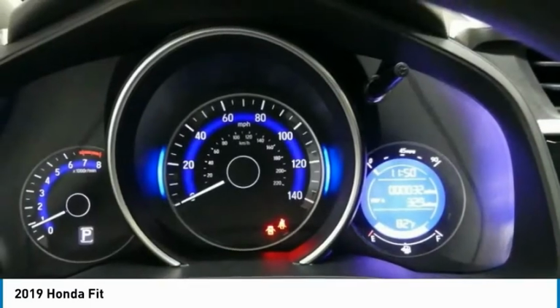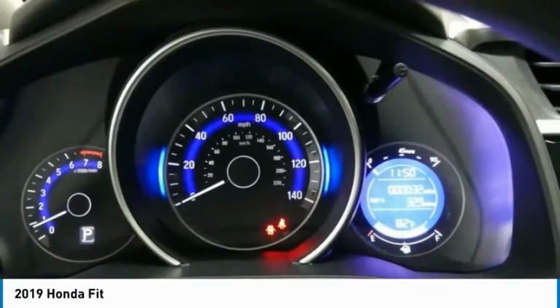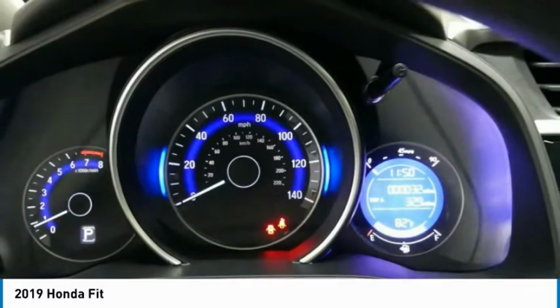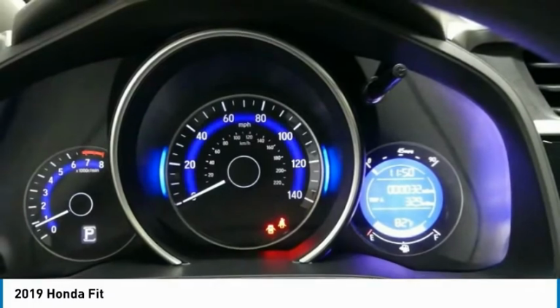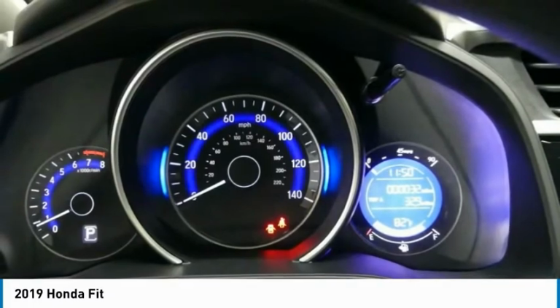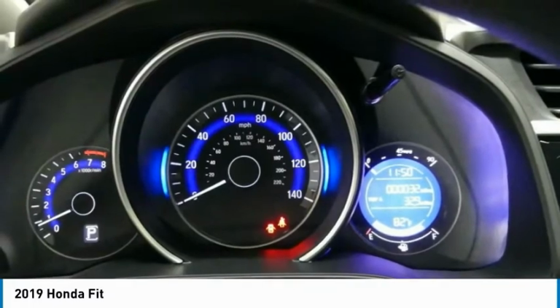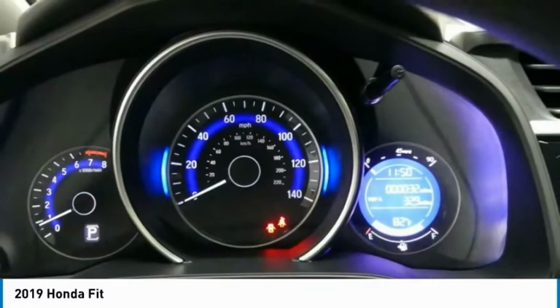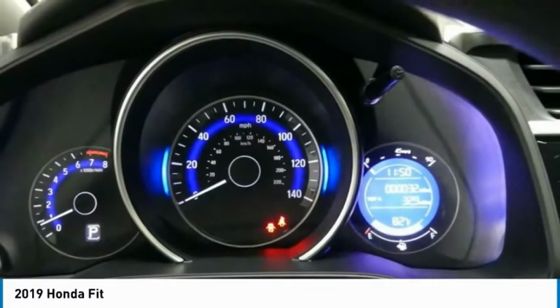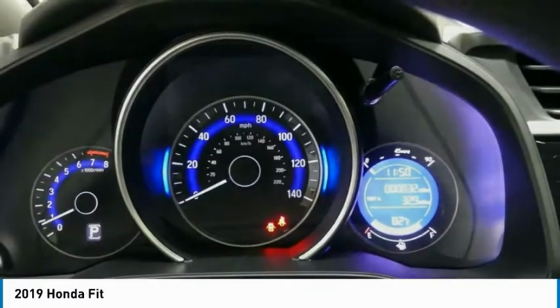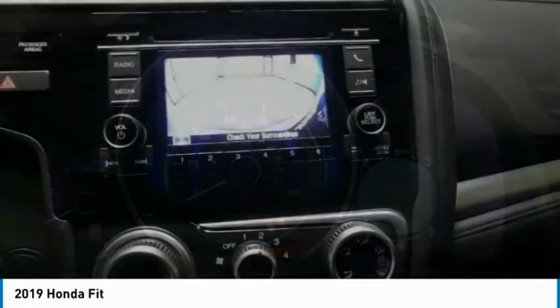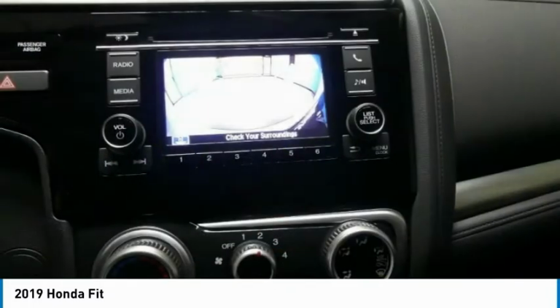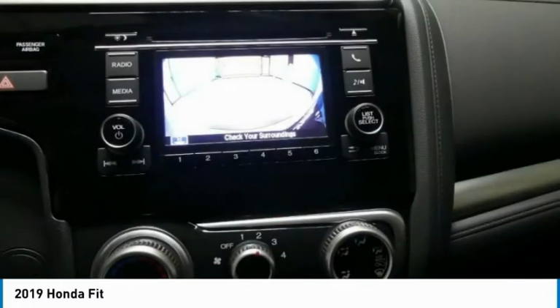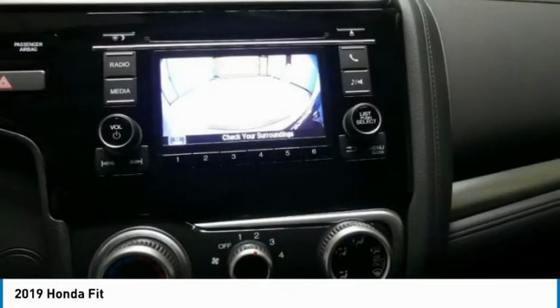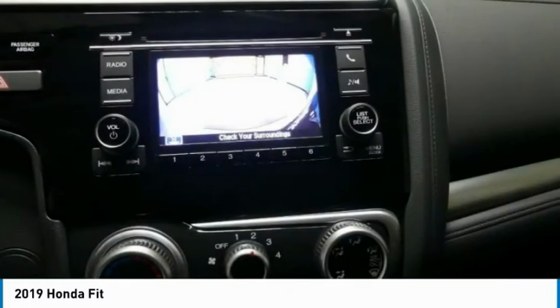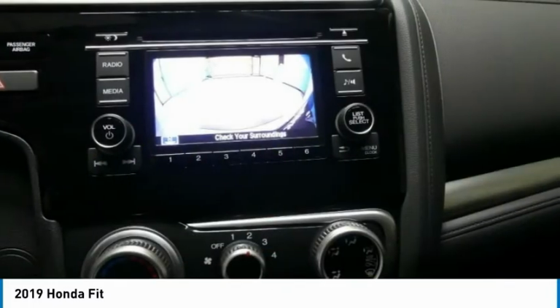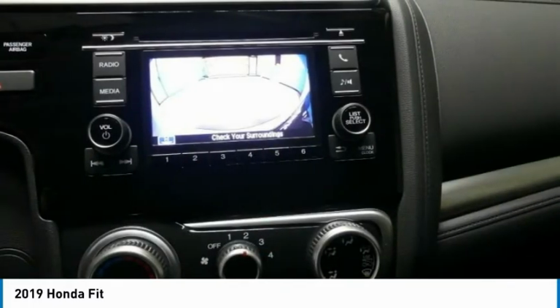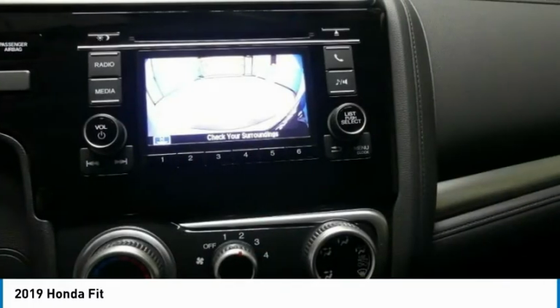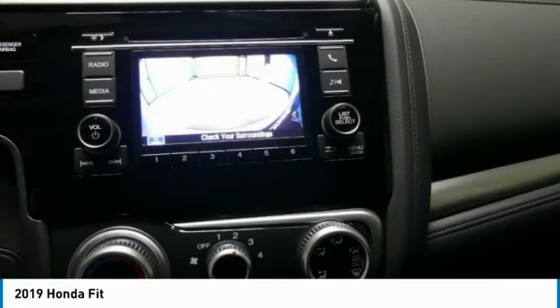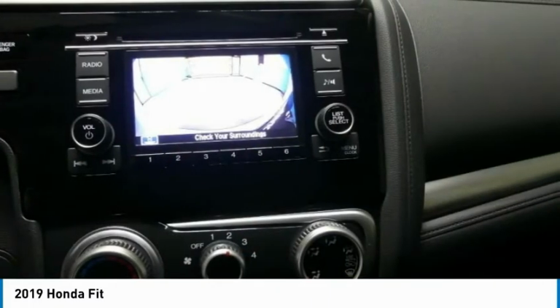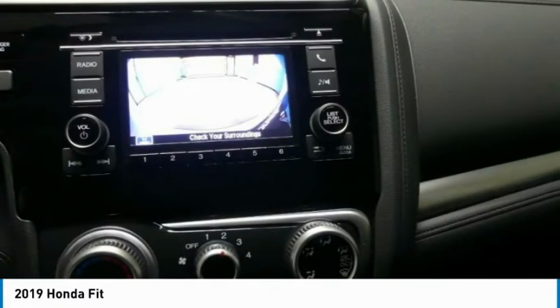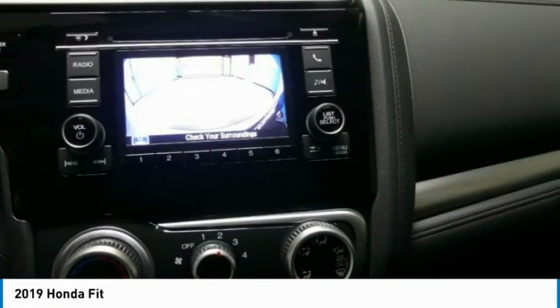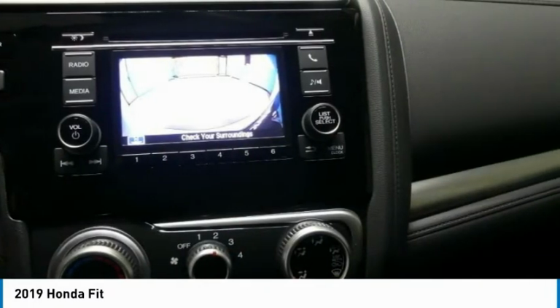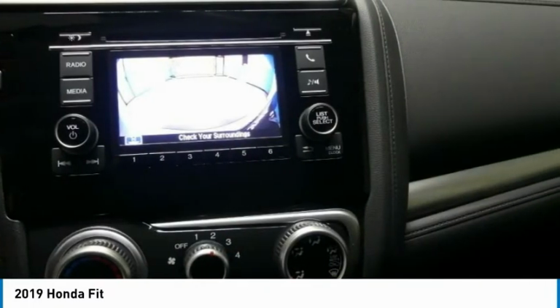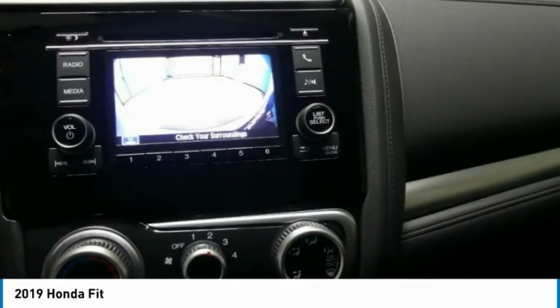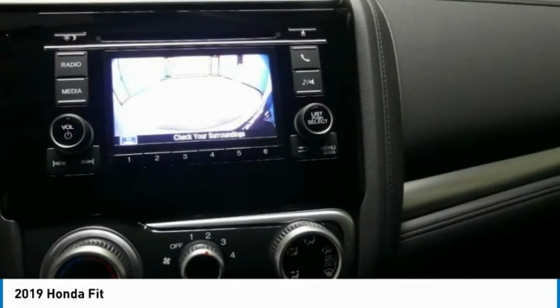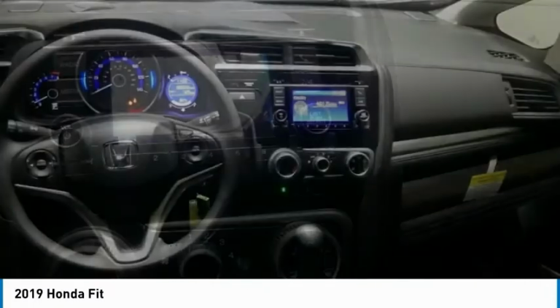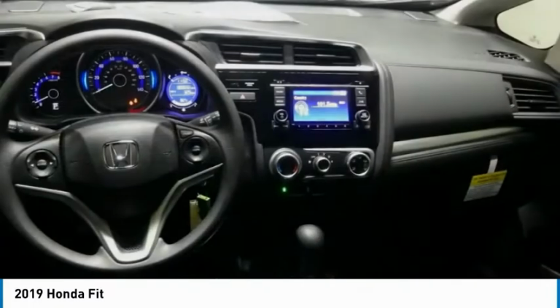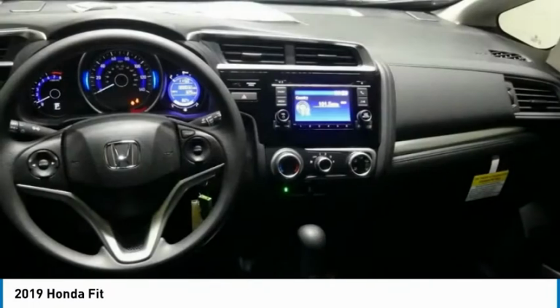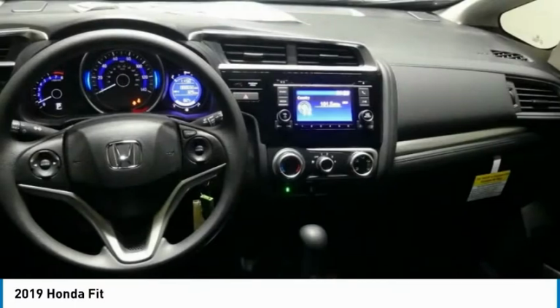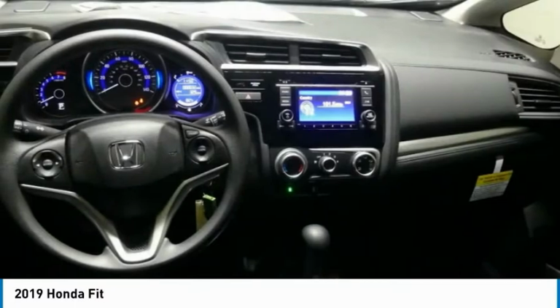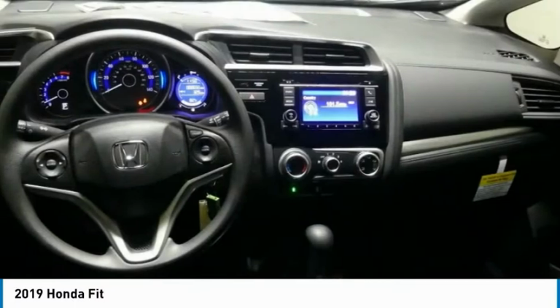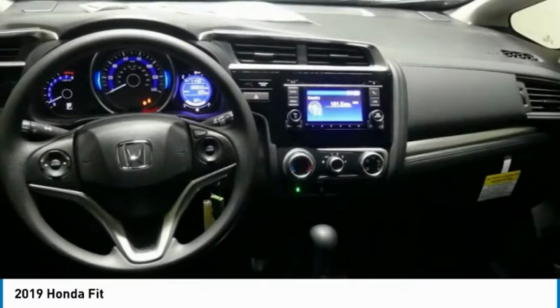Front disc and rear drum brakes, front wheel drive, steel wheels, tire pressure monitor.